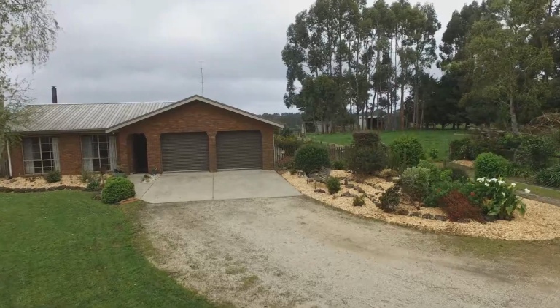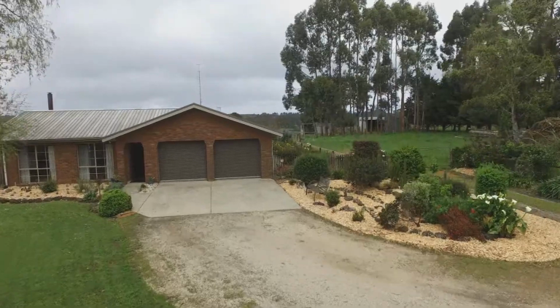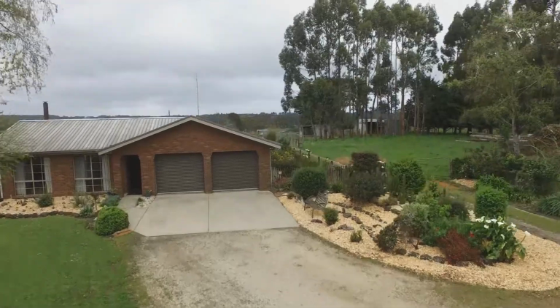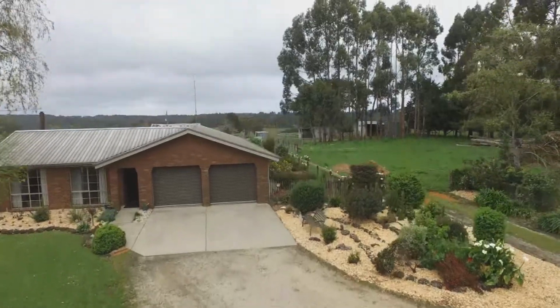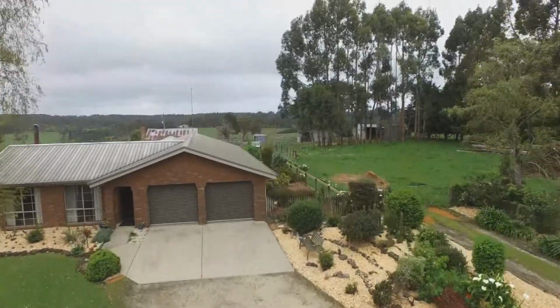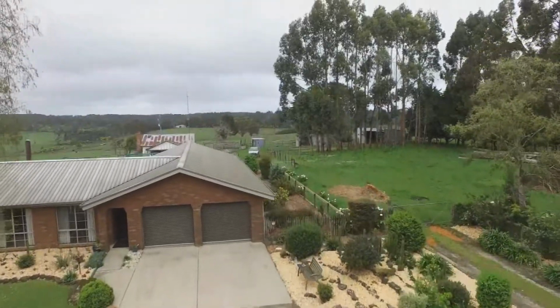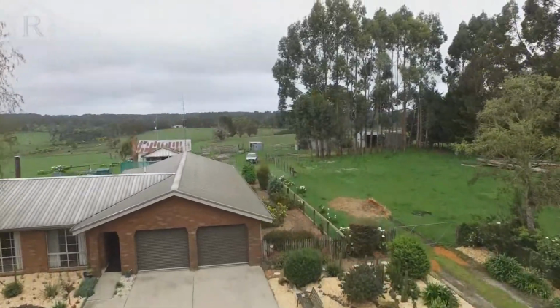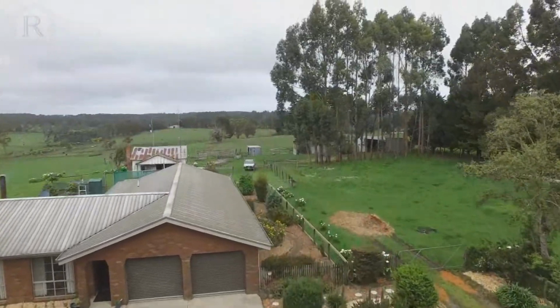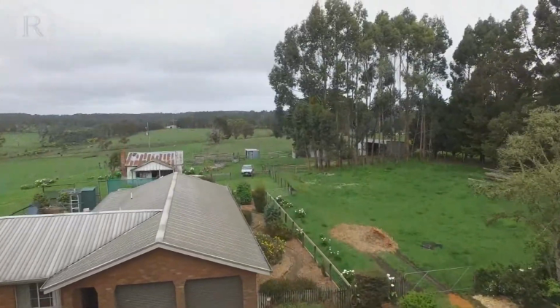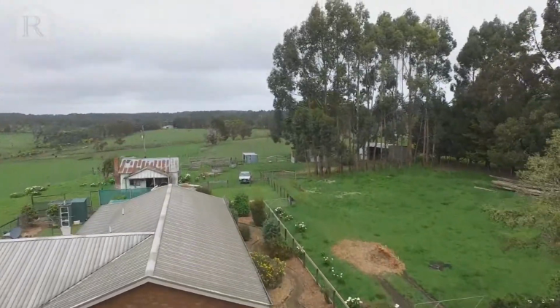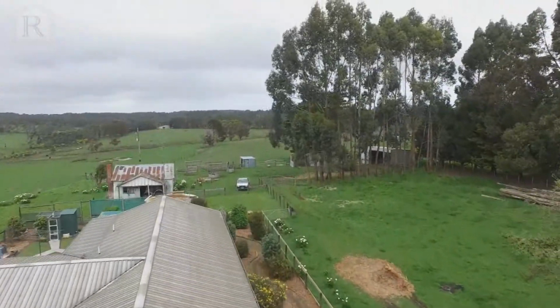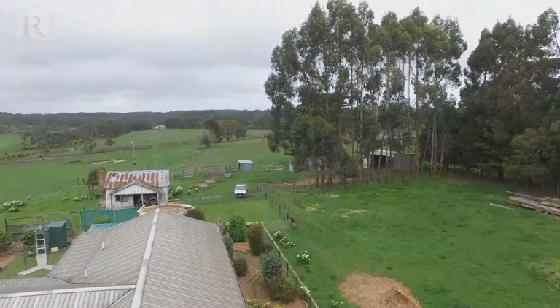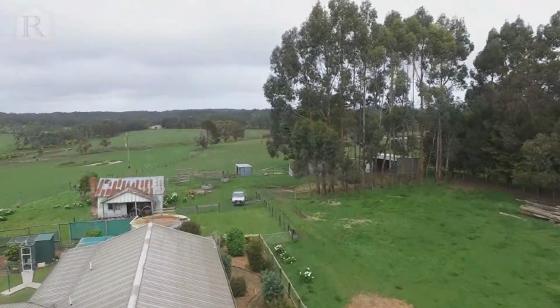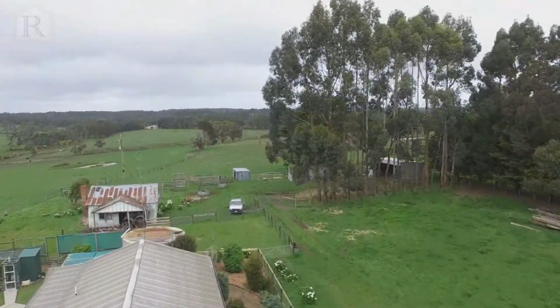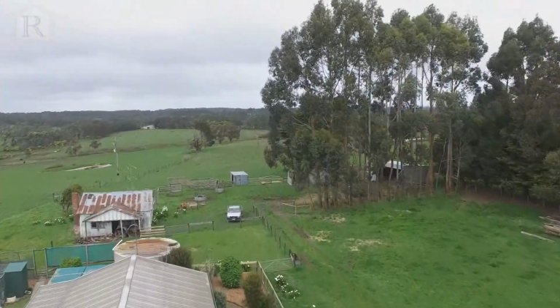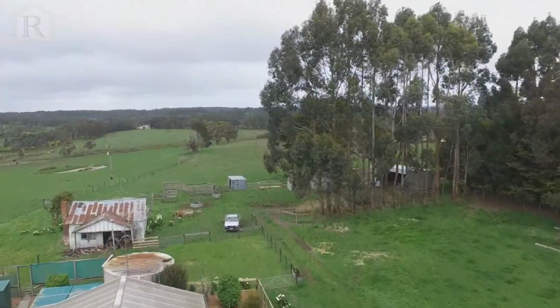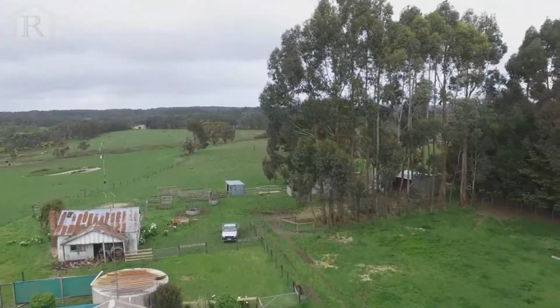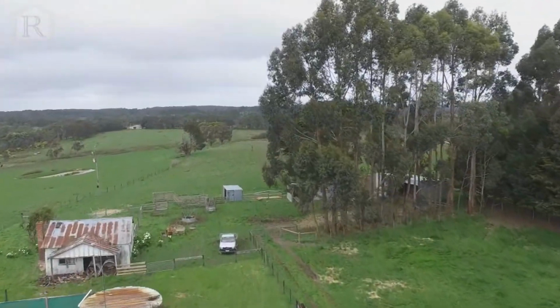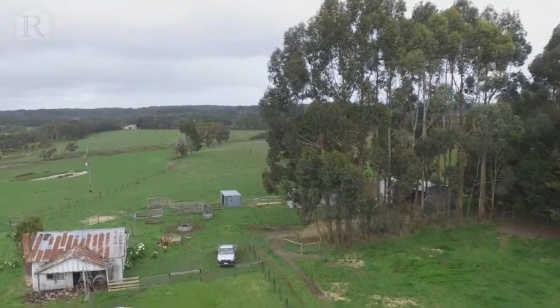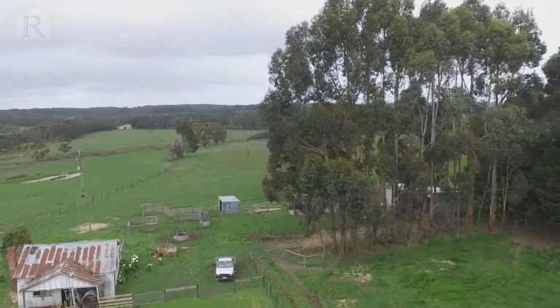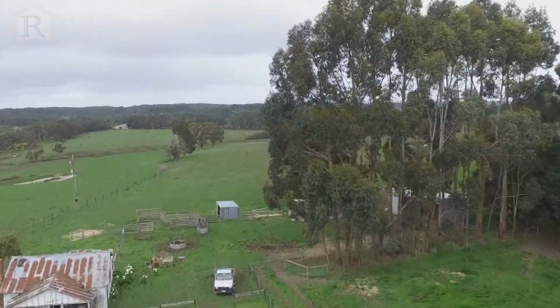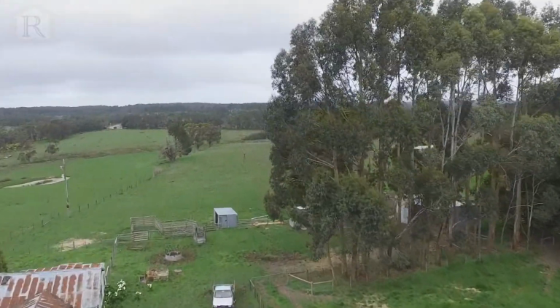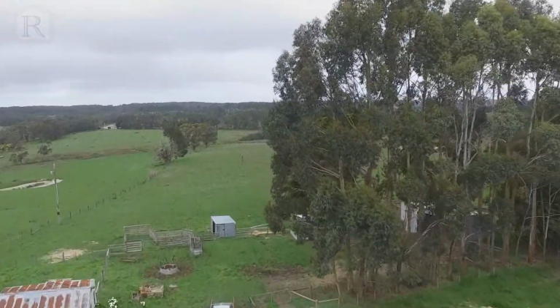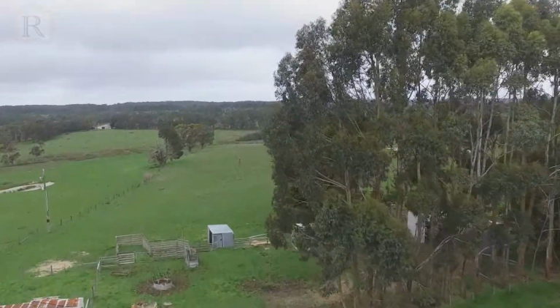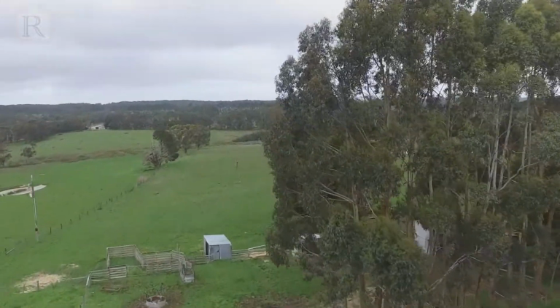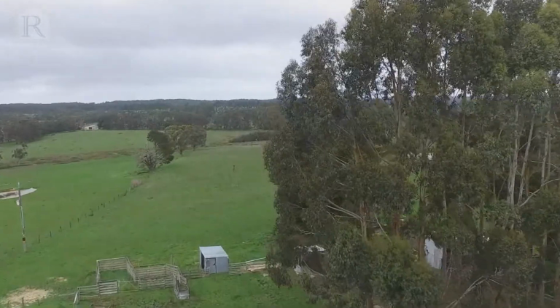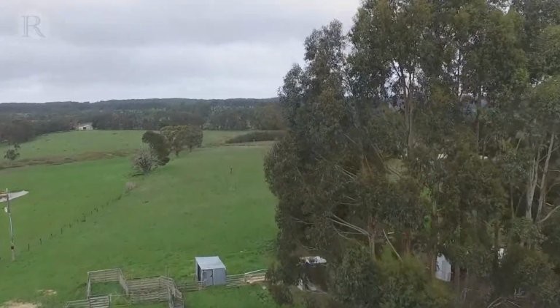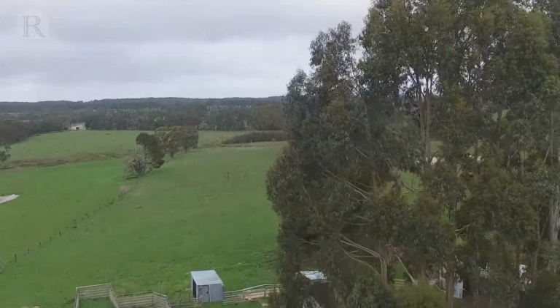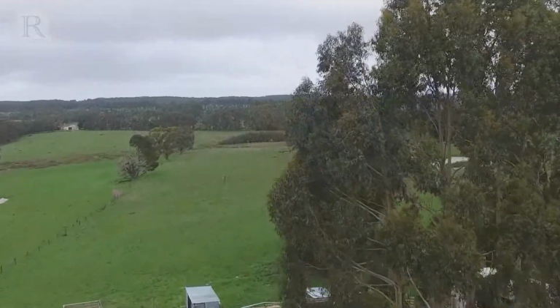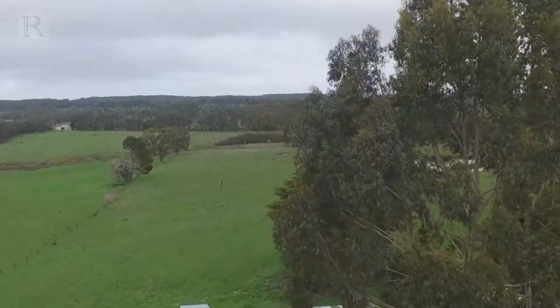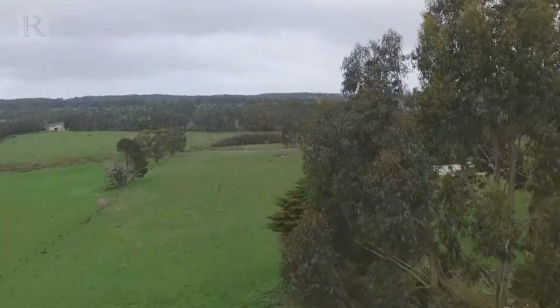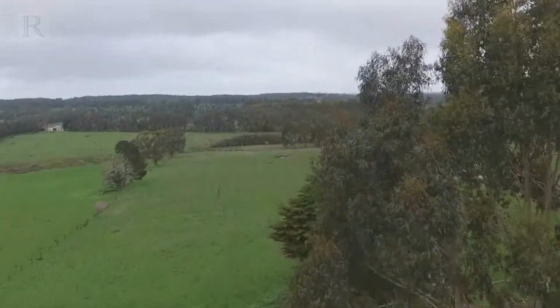What I love most about this property is the sound of the wind in the trees and the views to the distant hills.